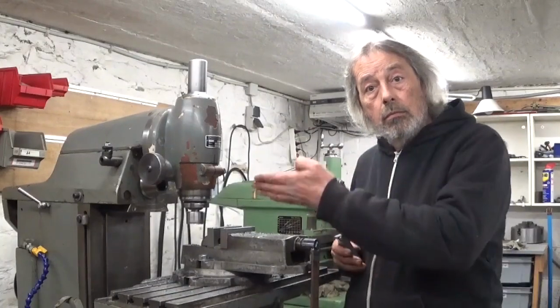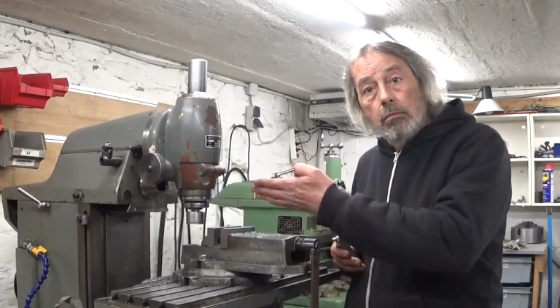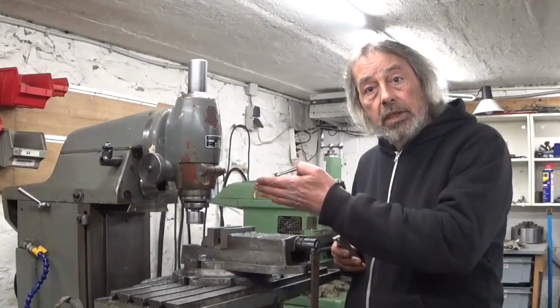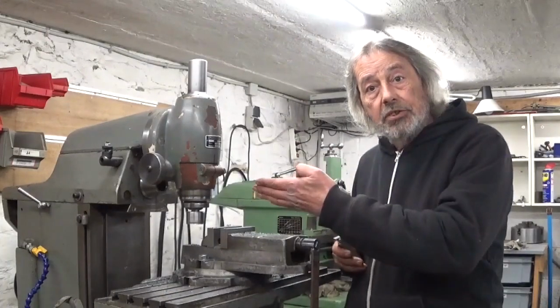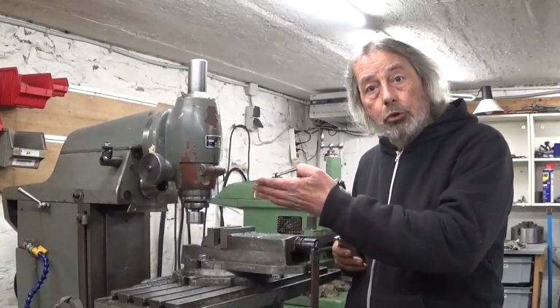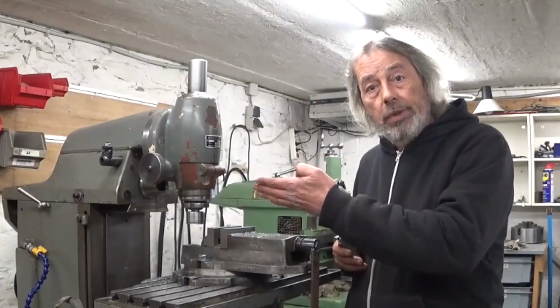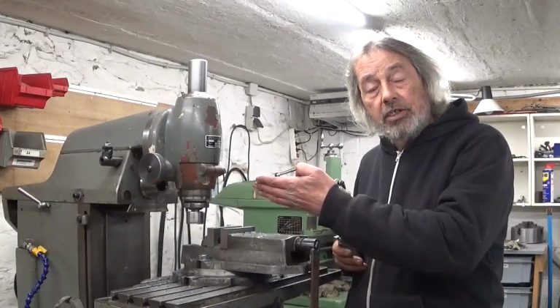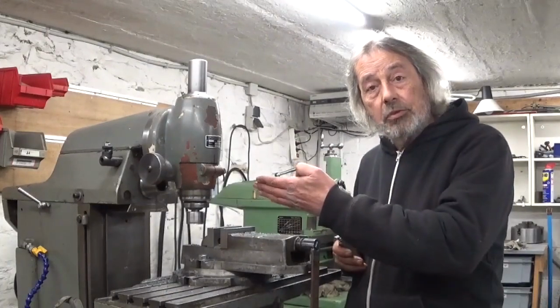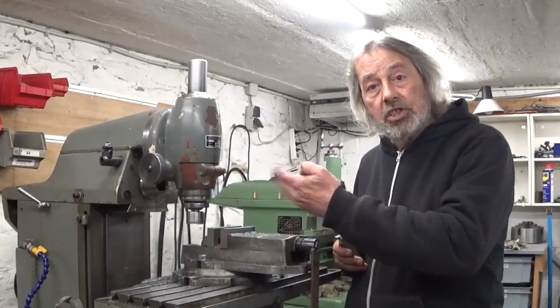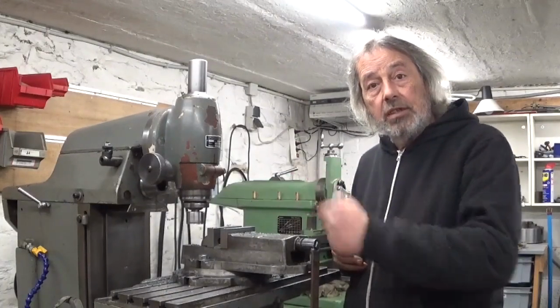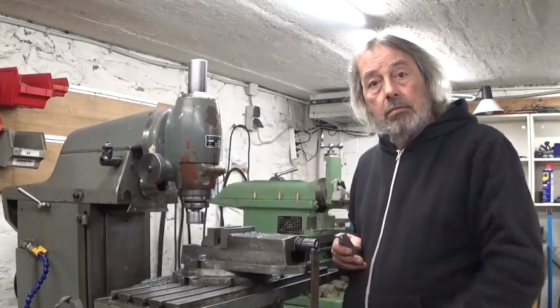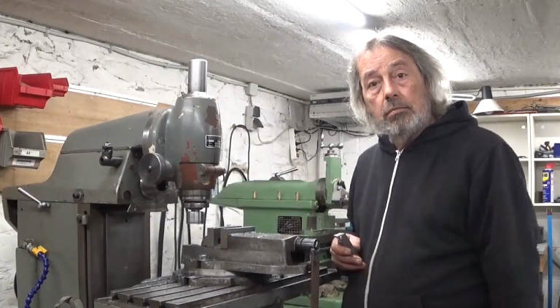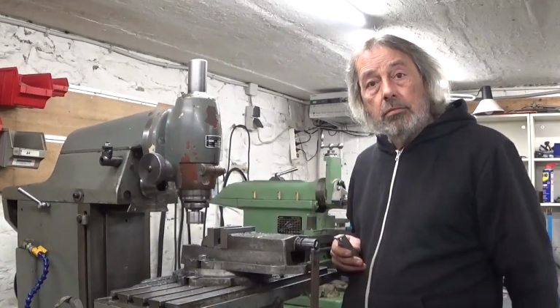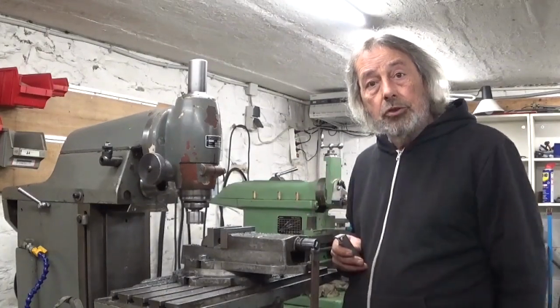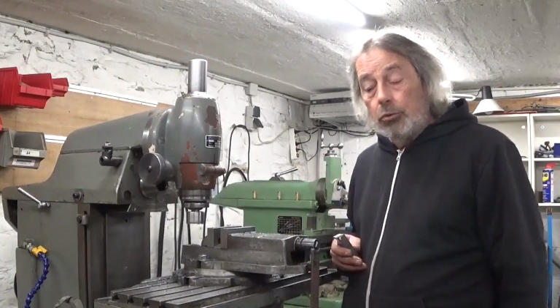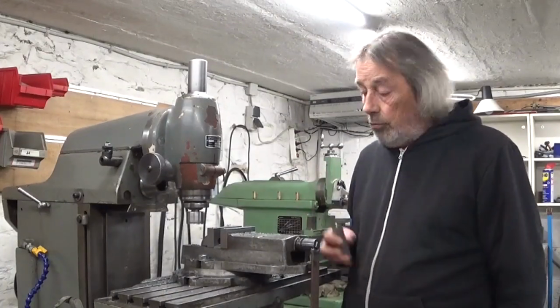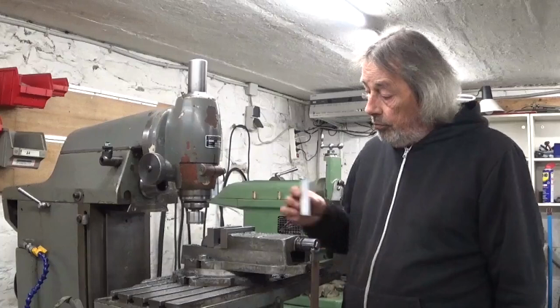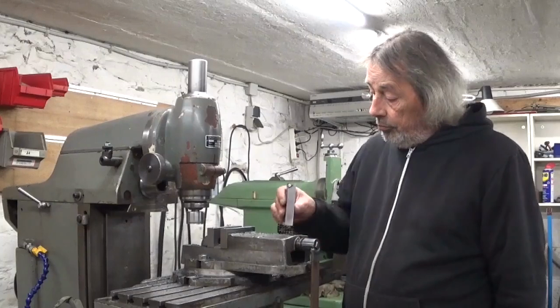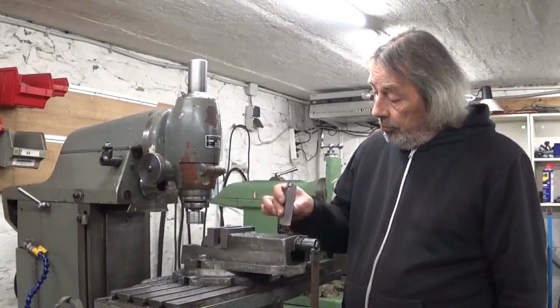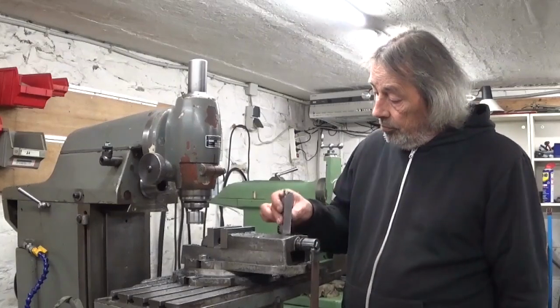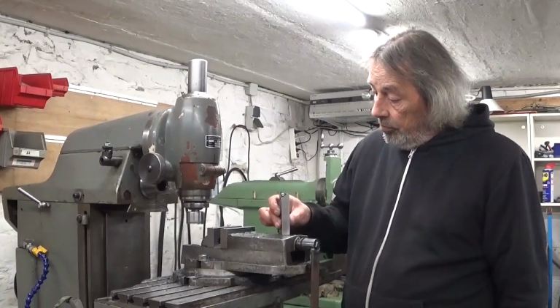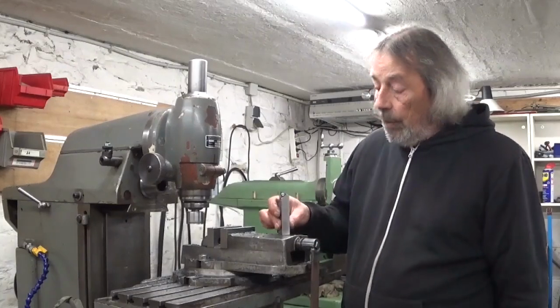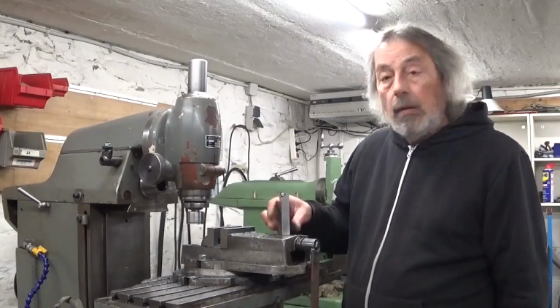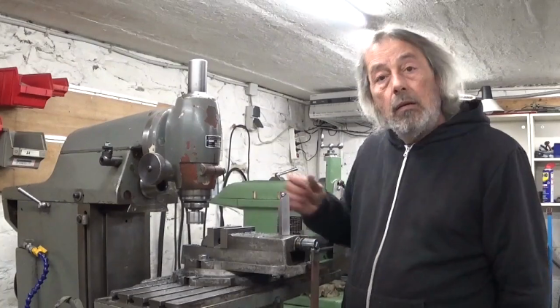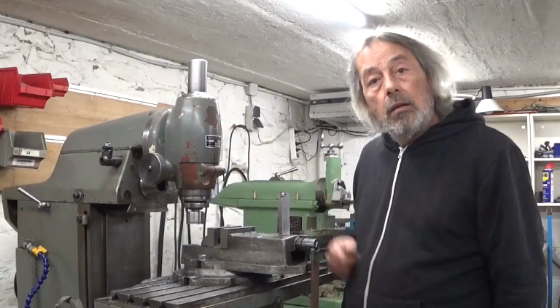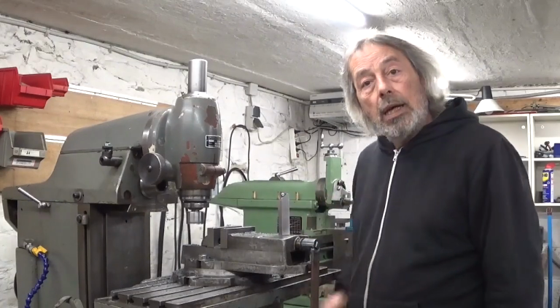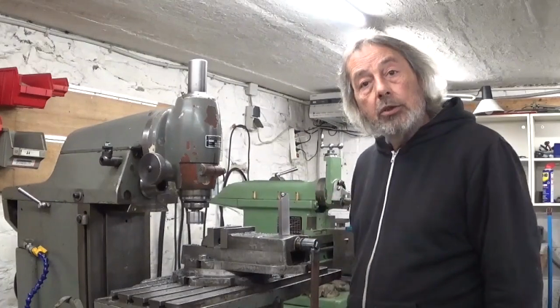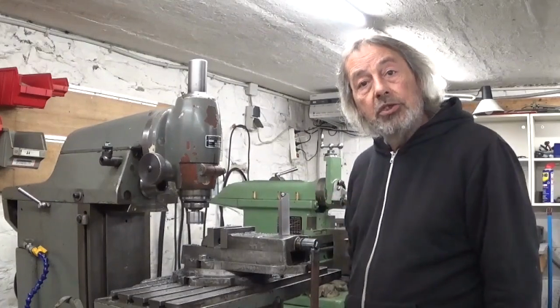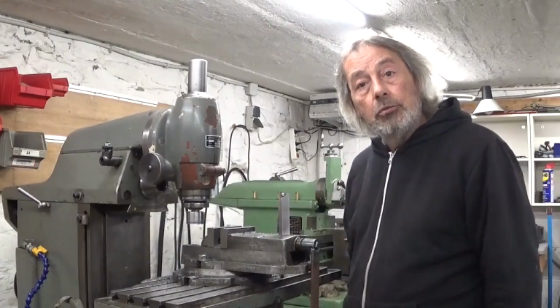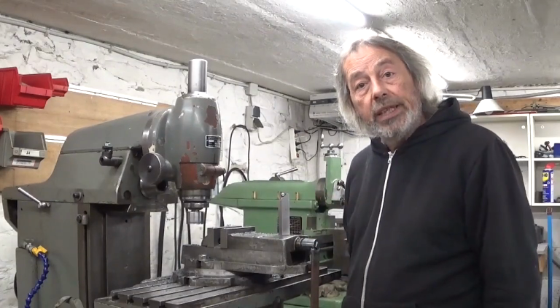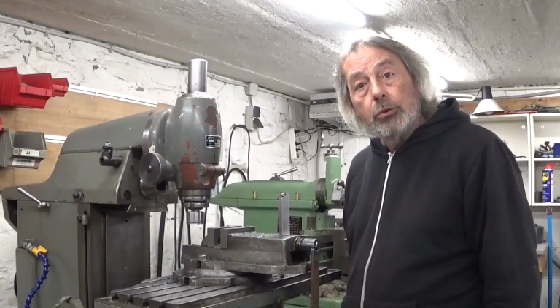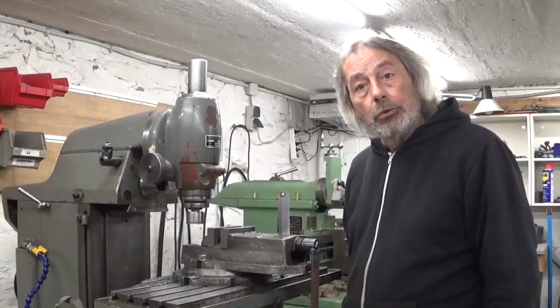After all, it's a toolmaker's machine. So I use it to make tools.